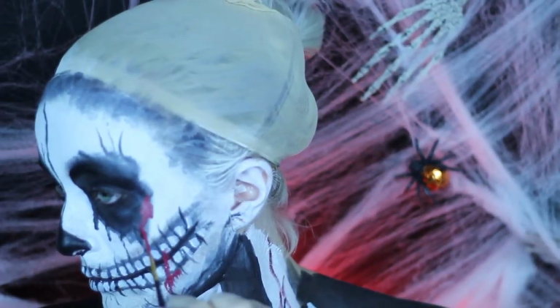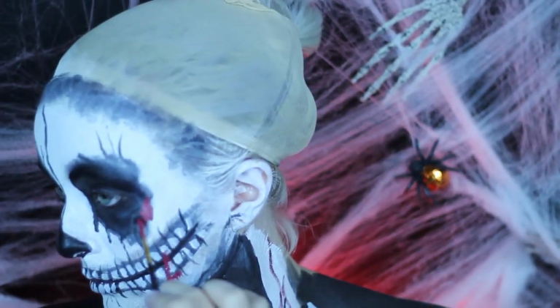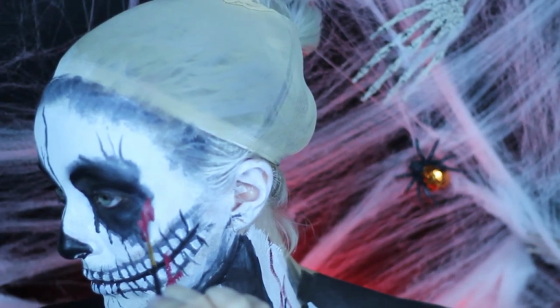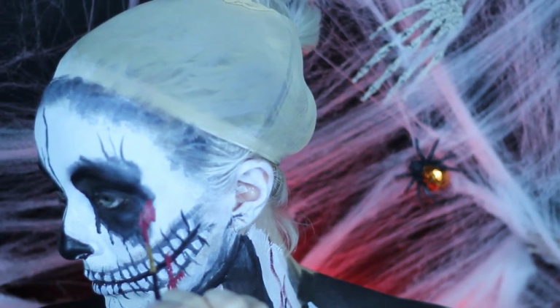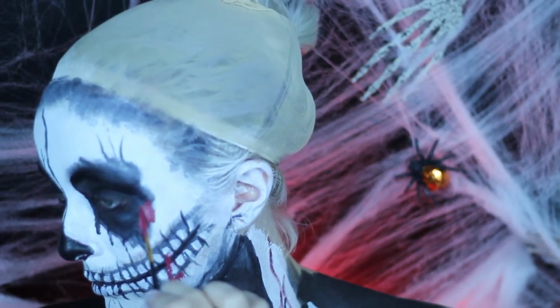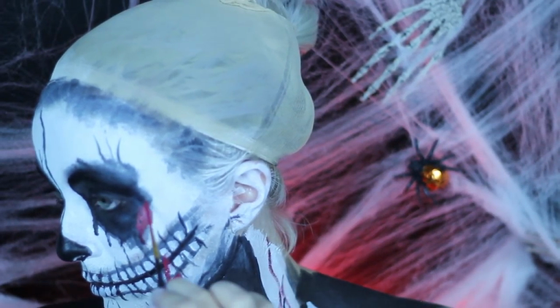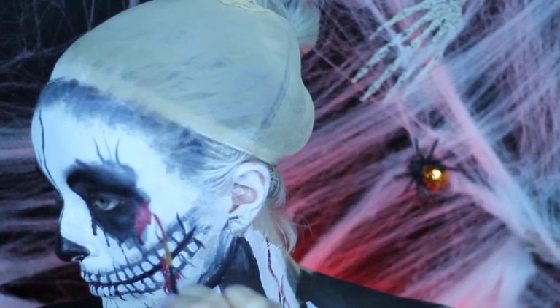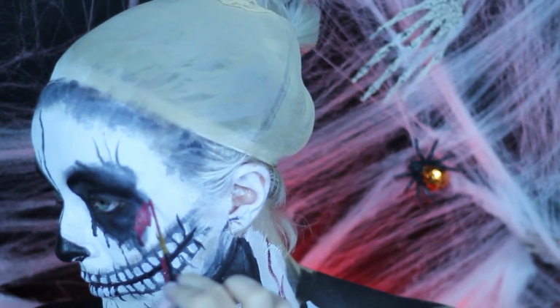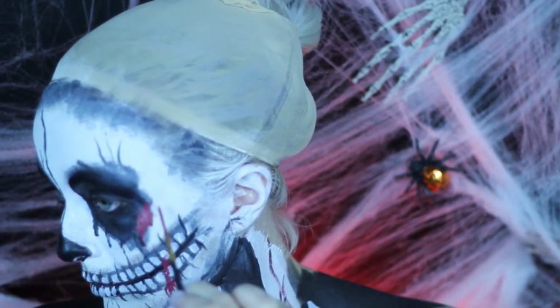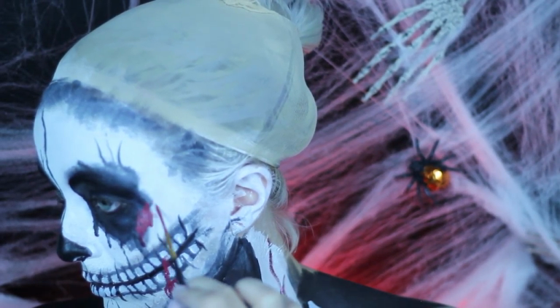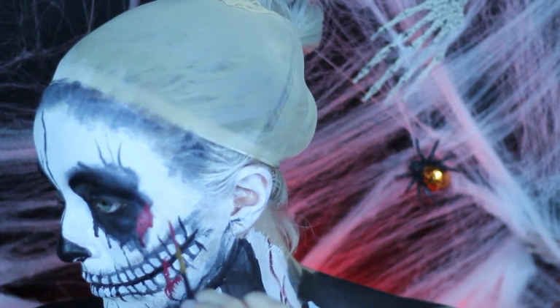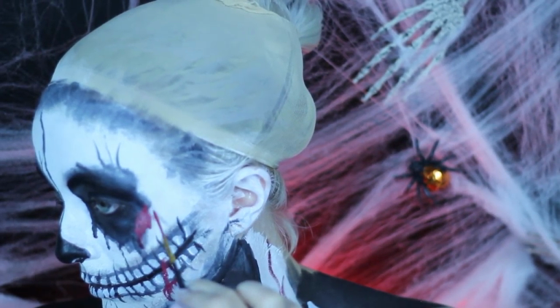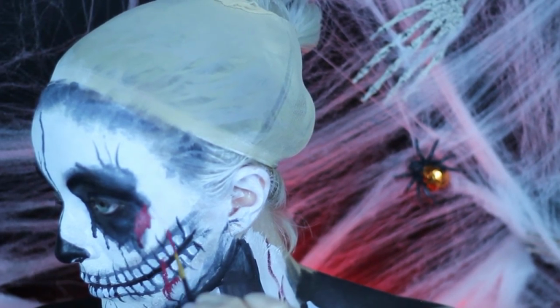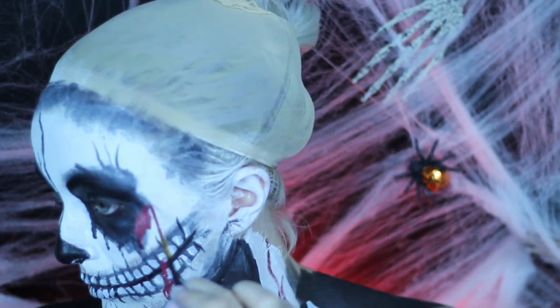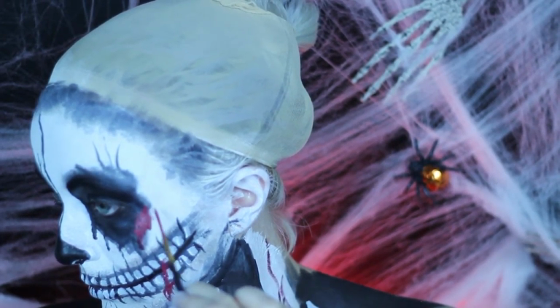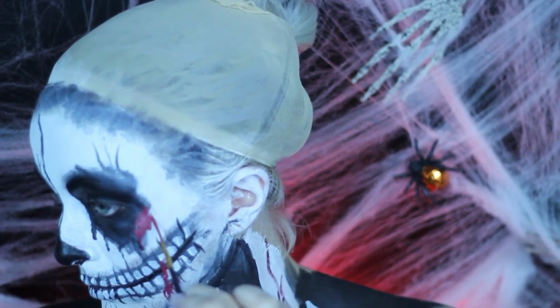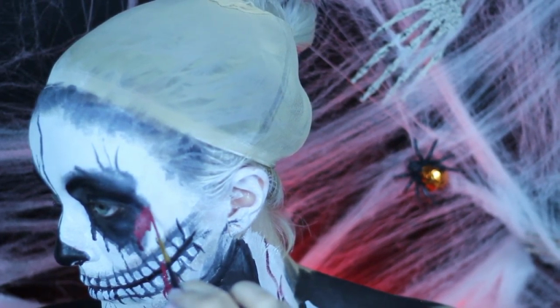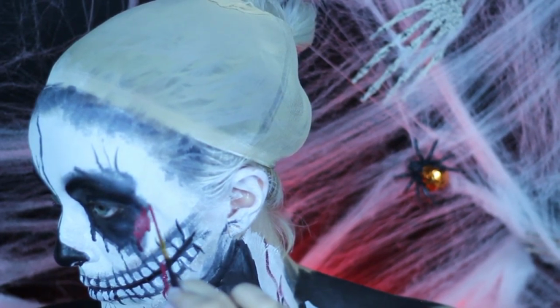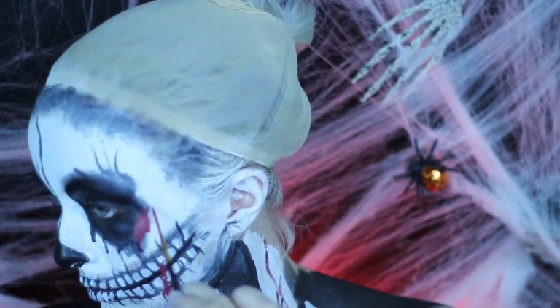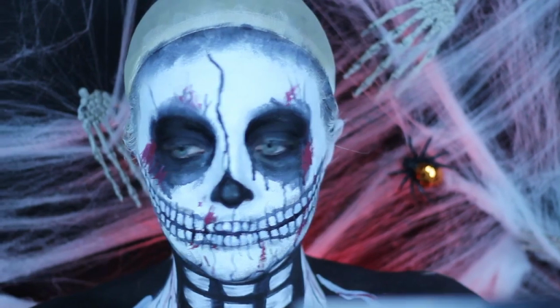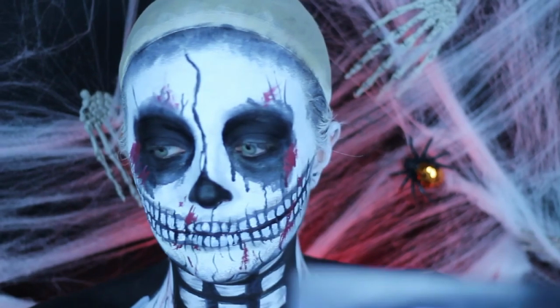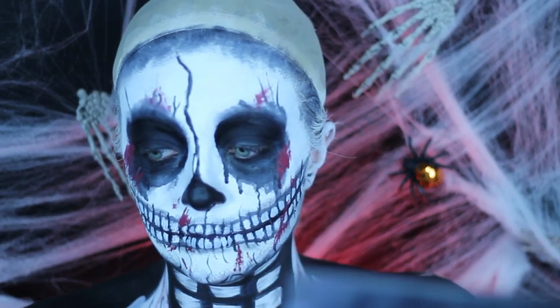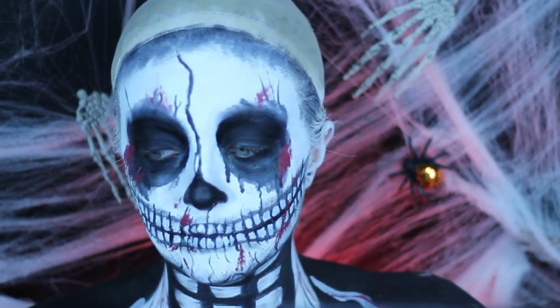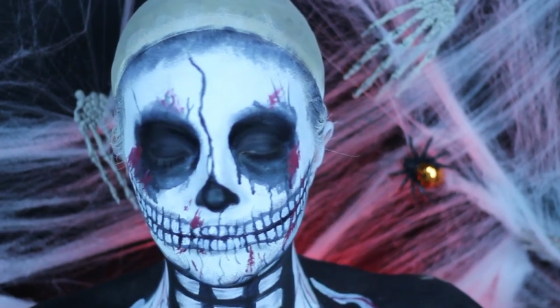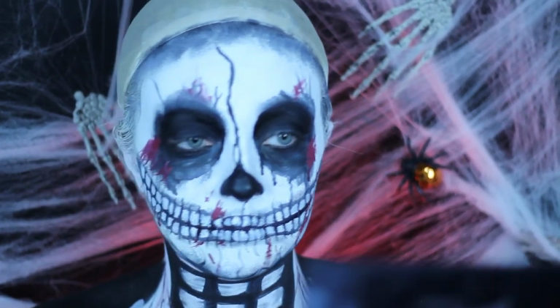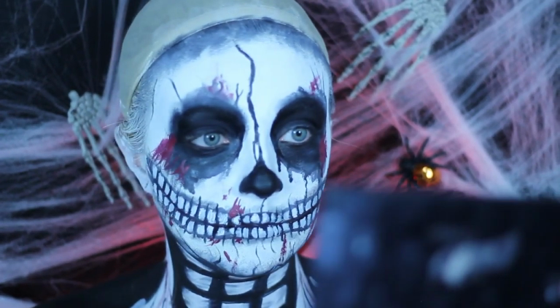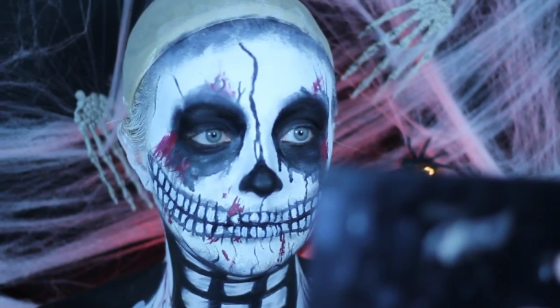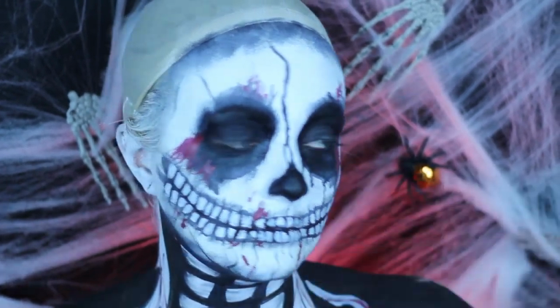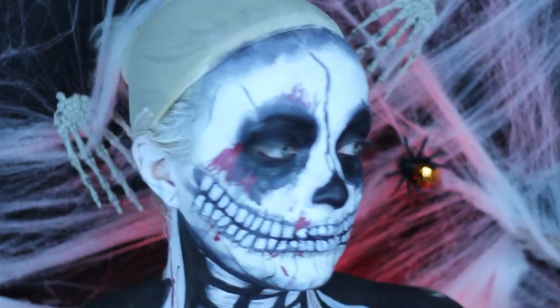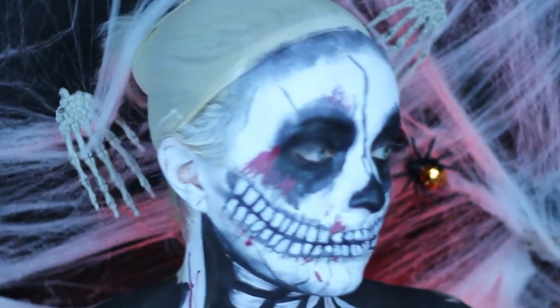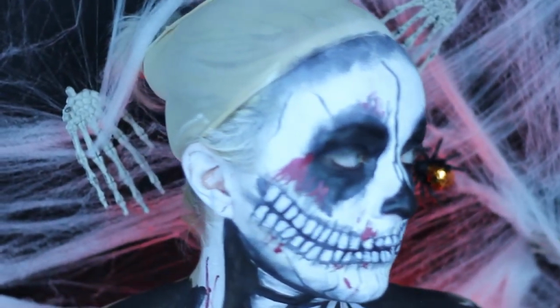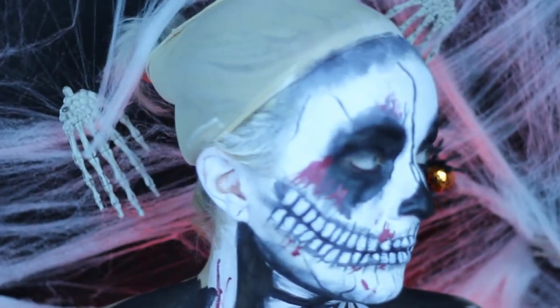Going in with the black face paint and a sponge, I am just using the perimeter of my forehead, deepening it up and blending it out.